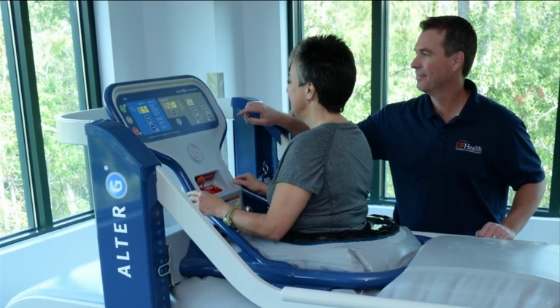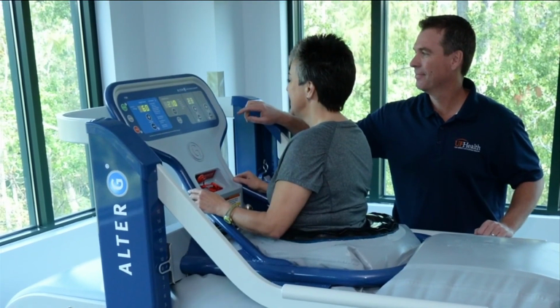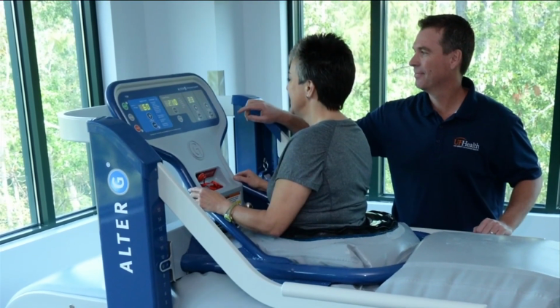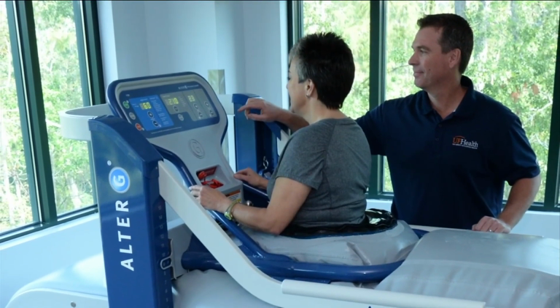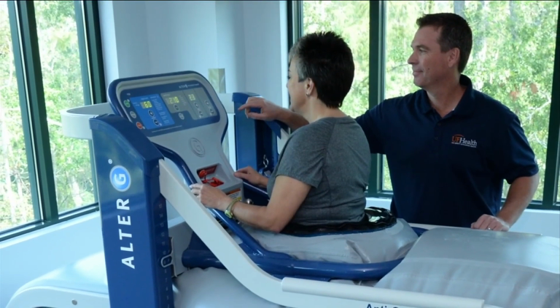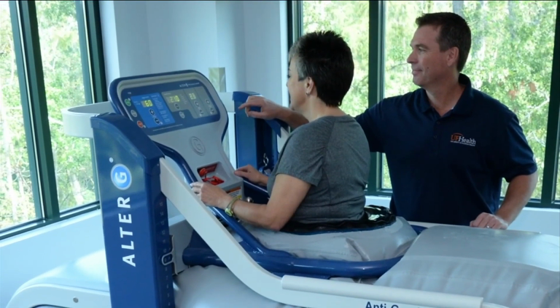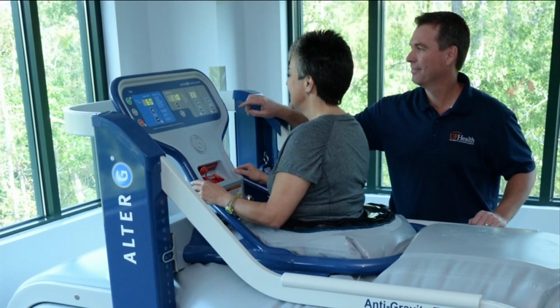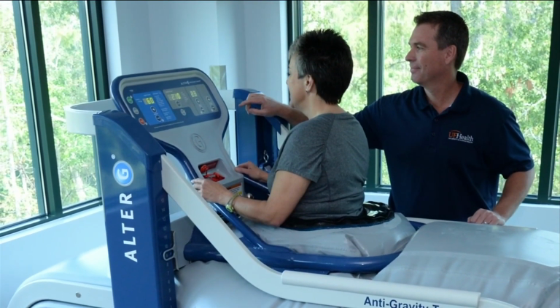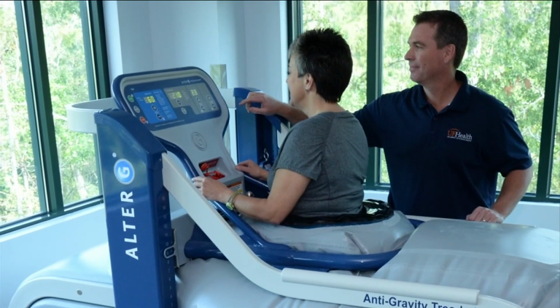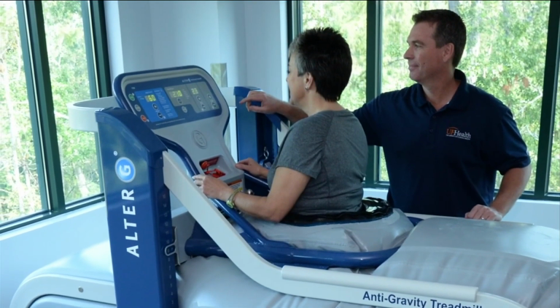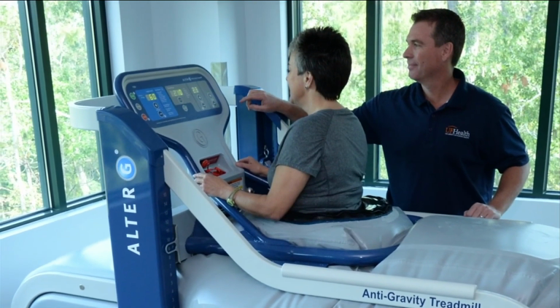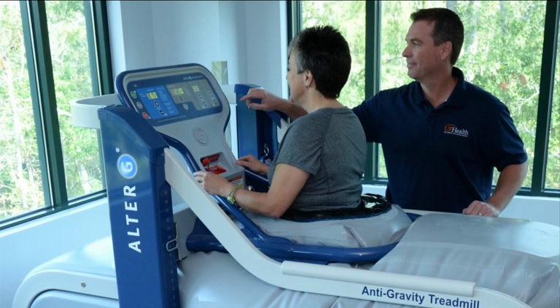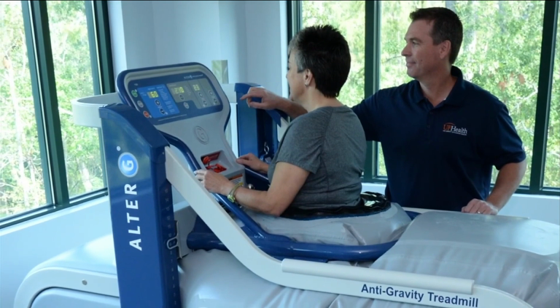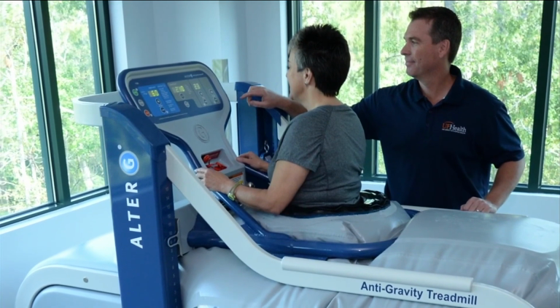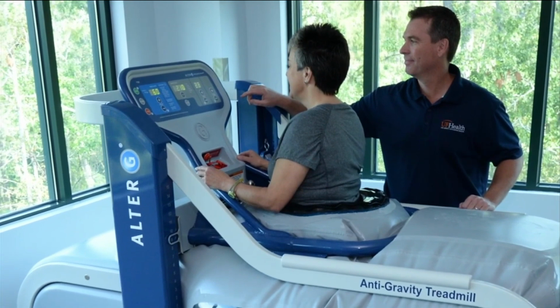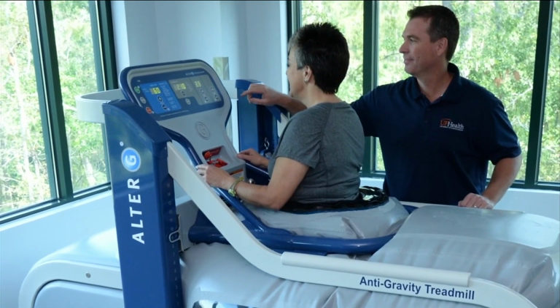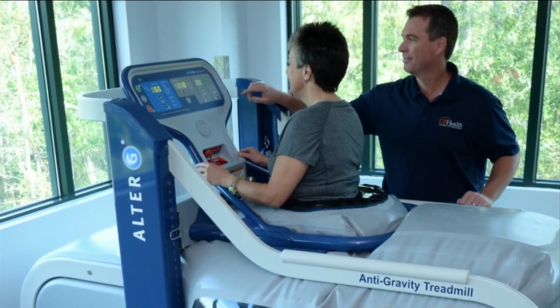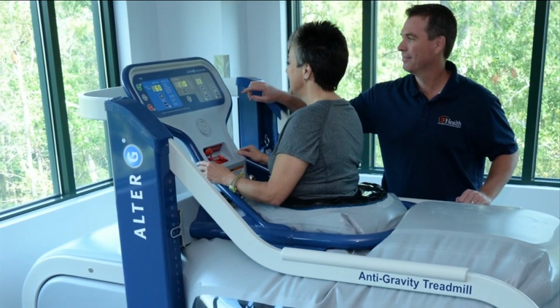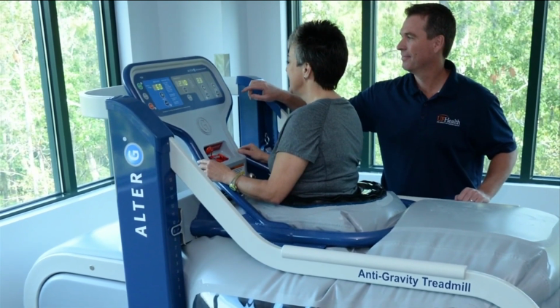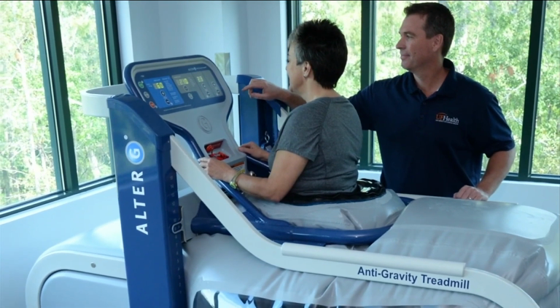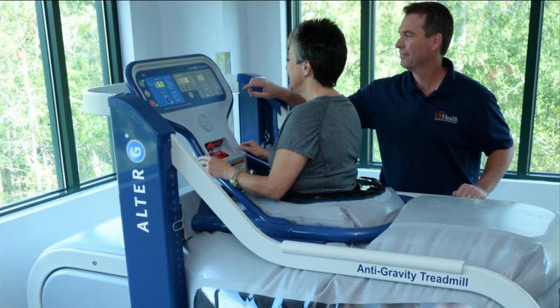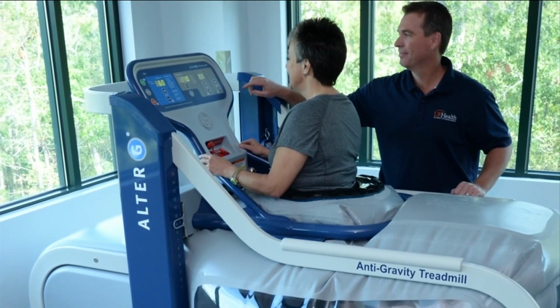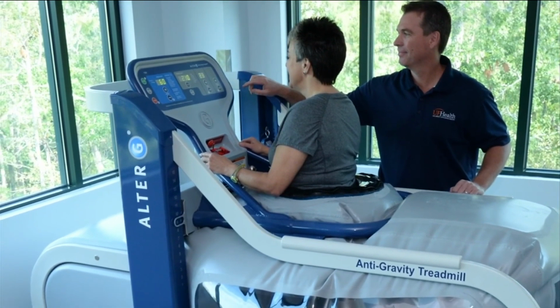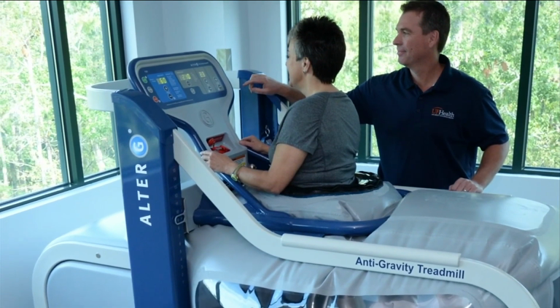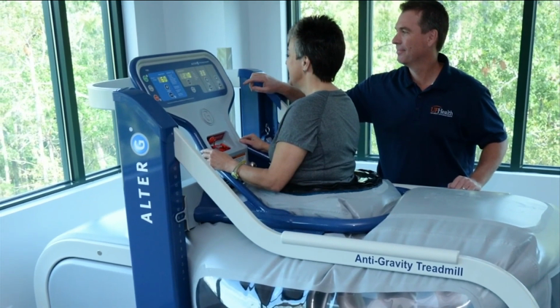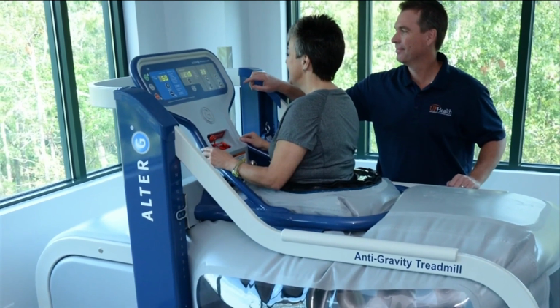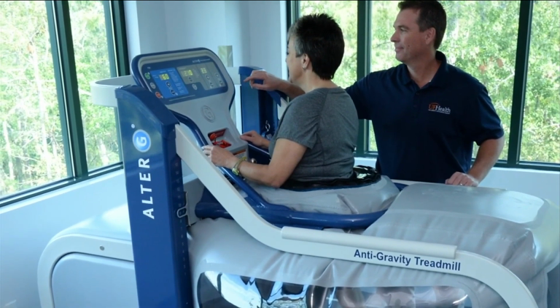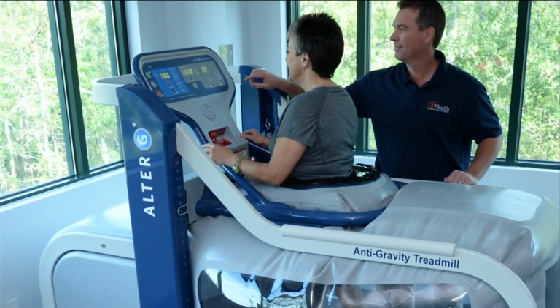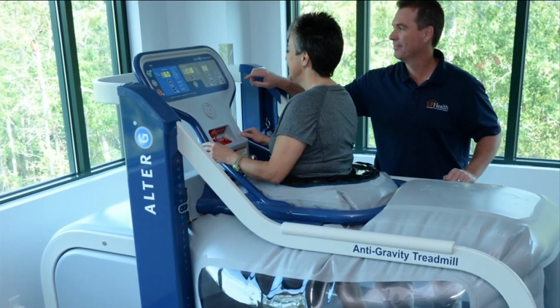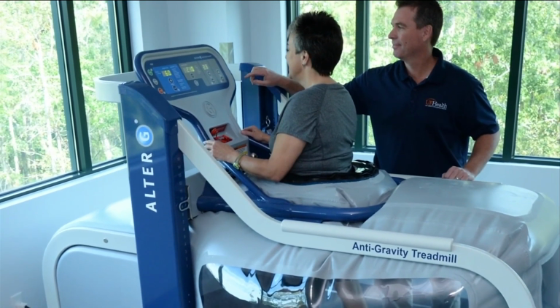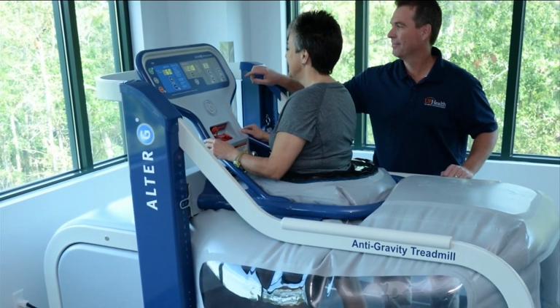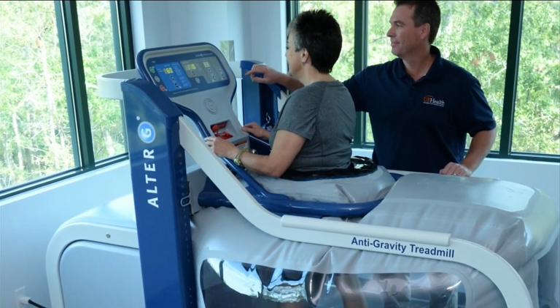There are a few of these around Jacksonville, but this latest model offers camera reviews to allow therapists to monitor patient gait, etc.